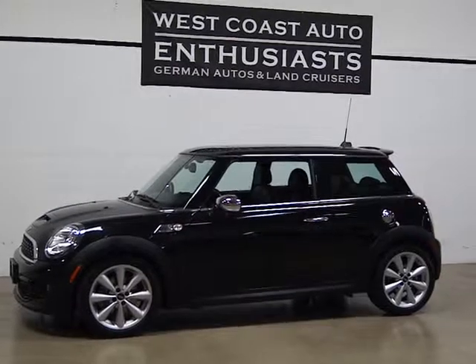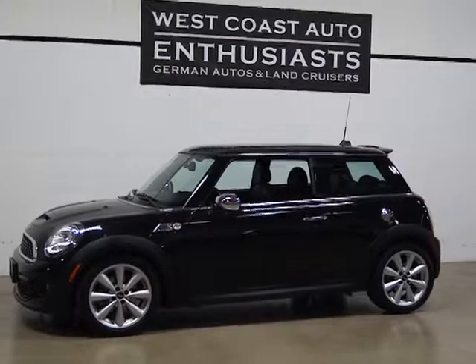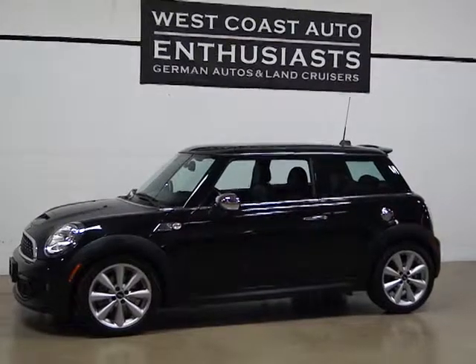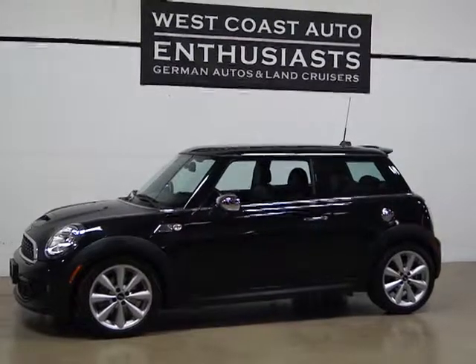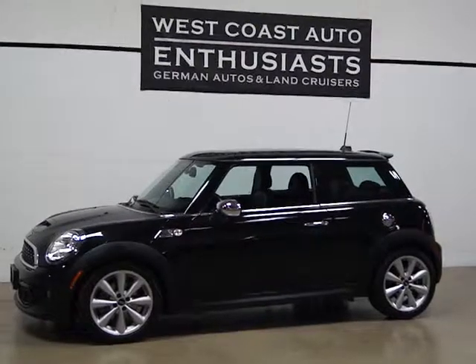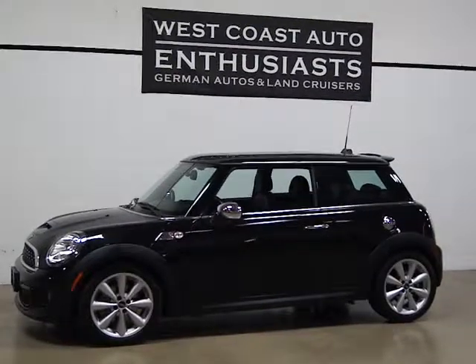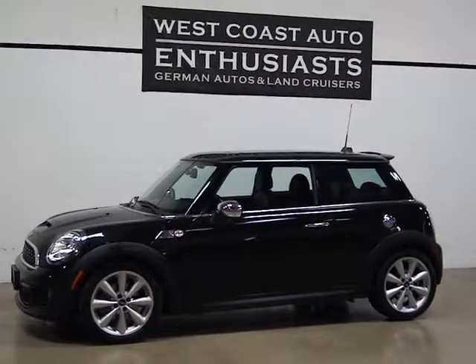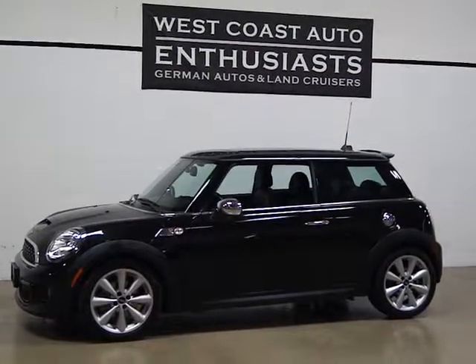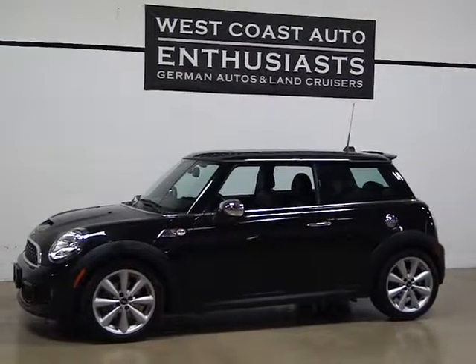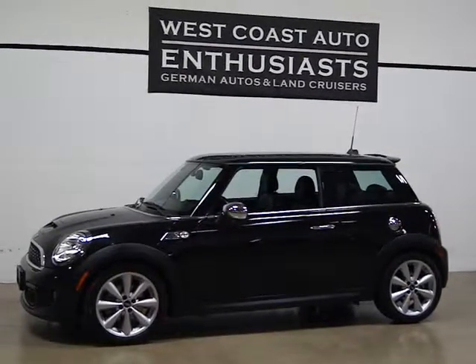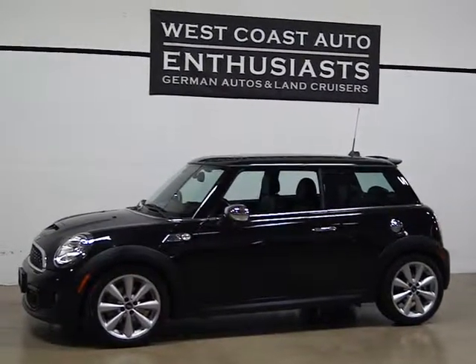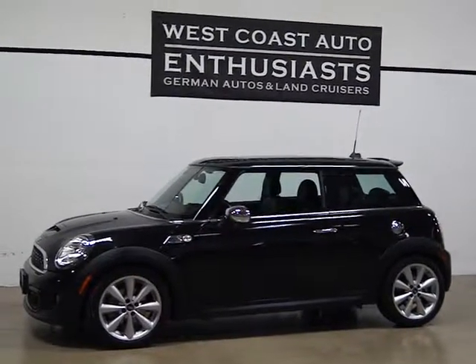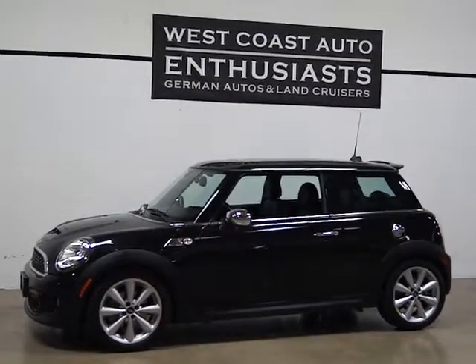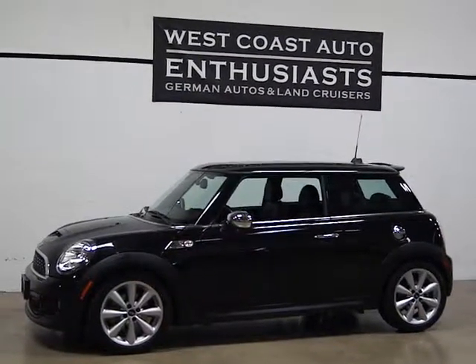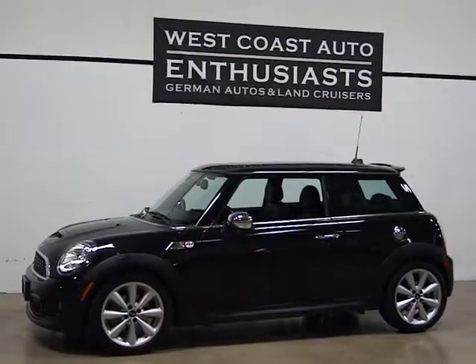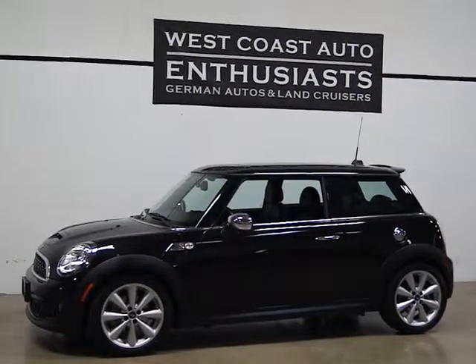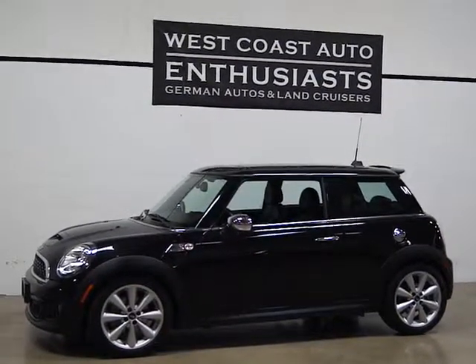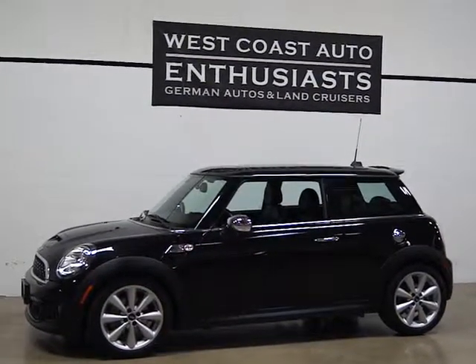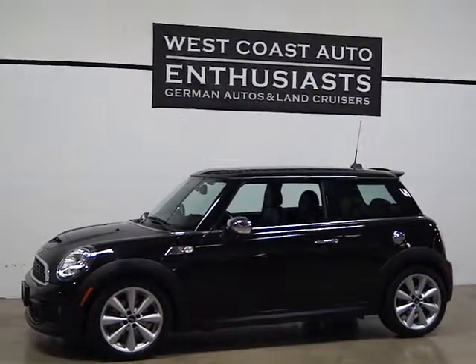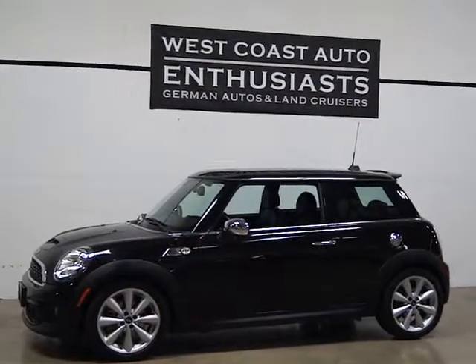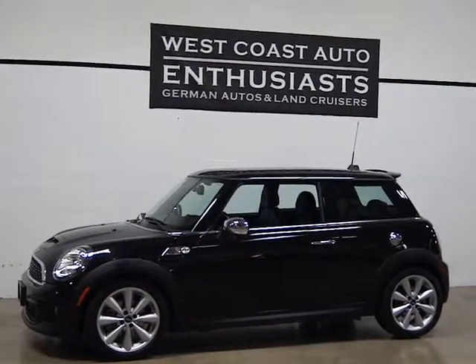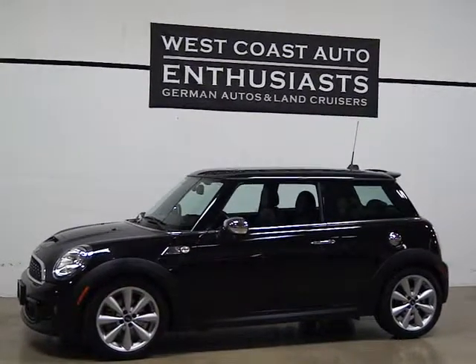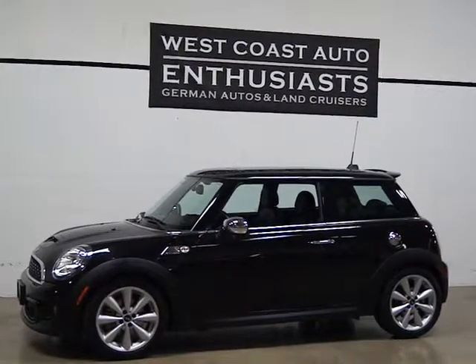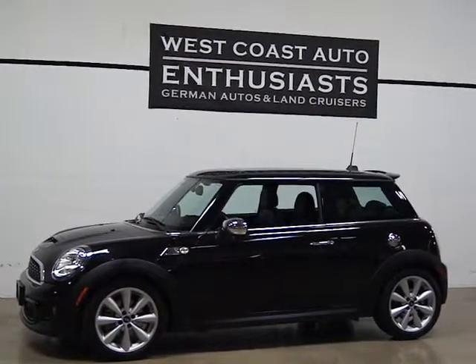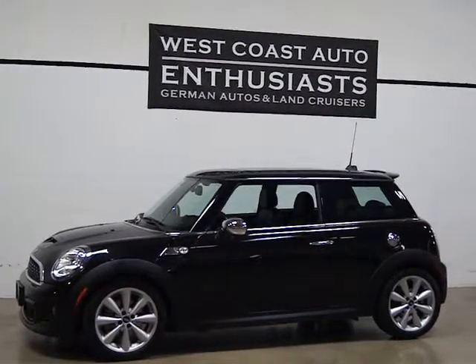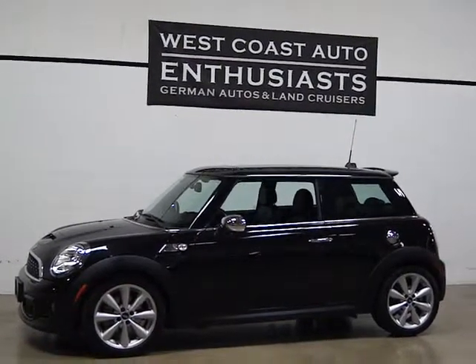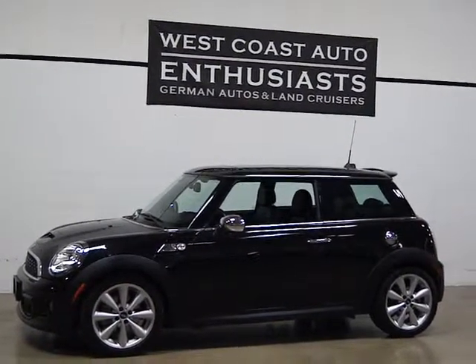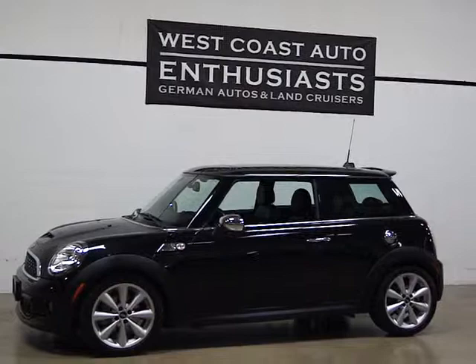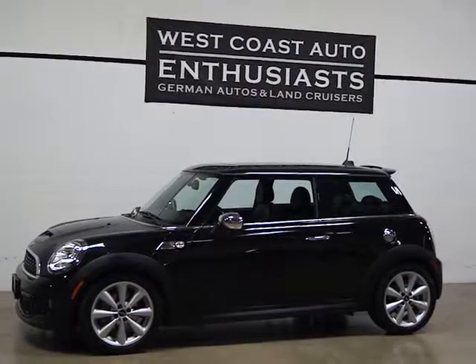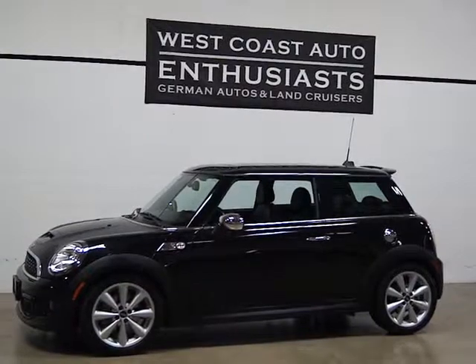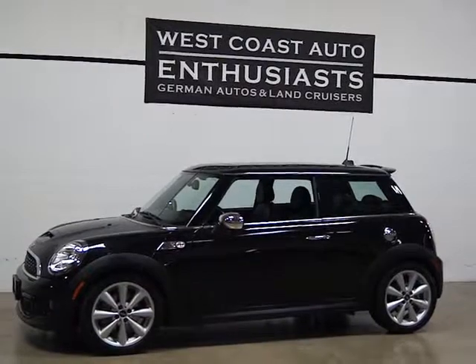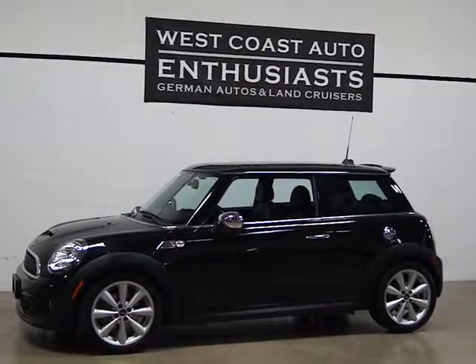Thank you for visiting West Coast Auto Enthusiast. Today we're featuring a 2011 Mini Cooper S.